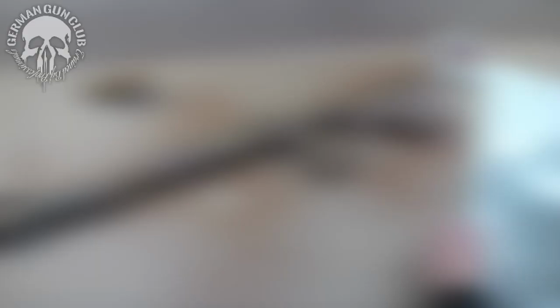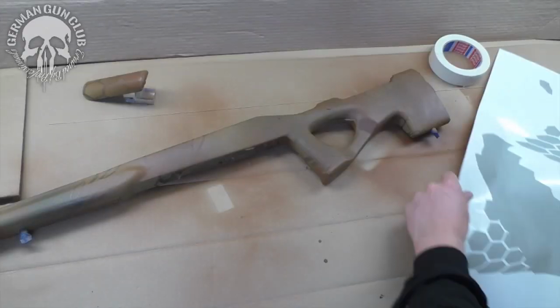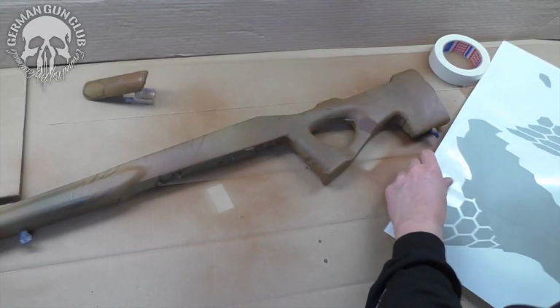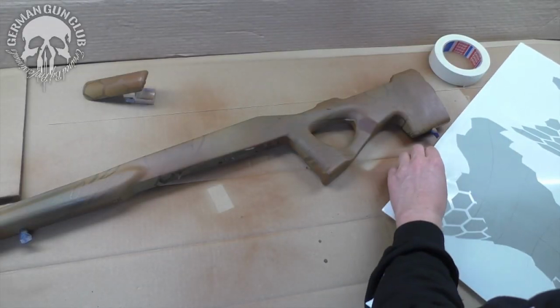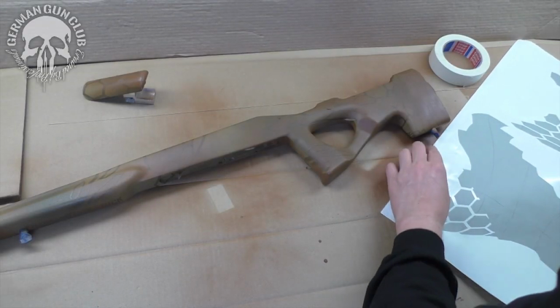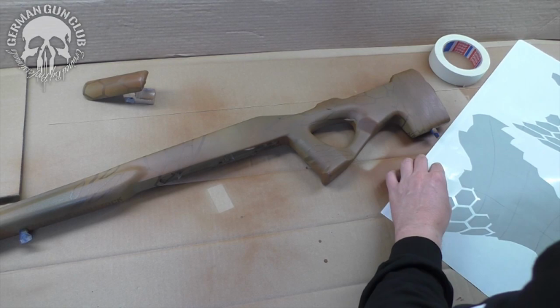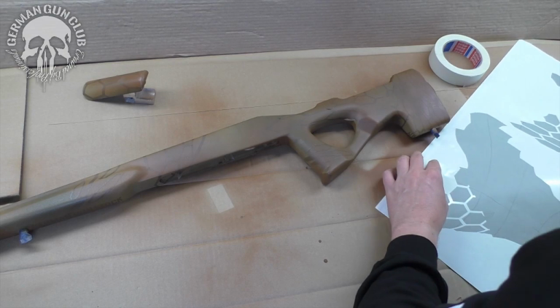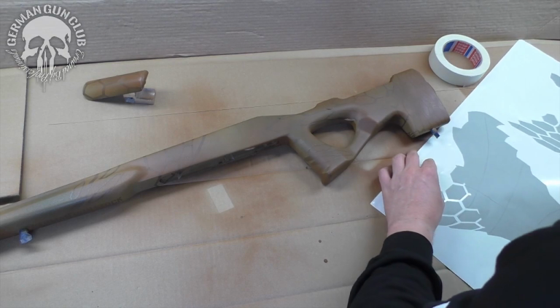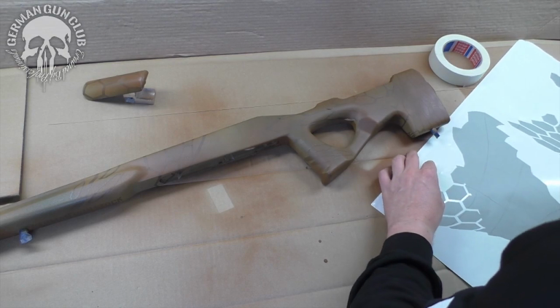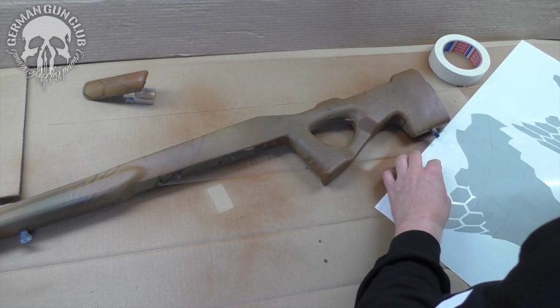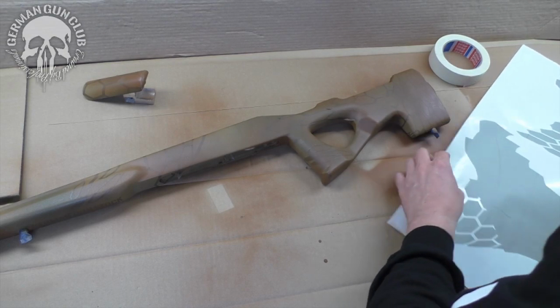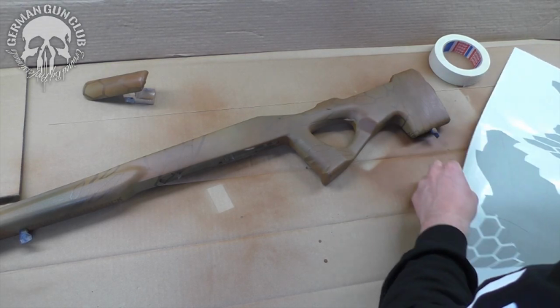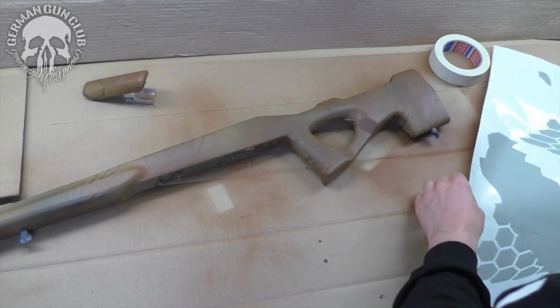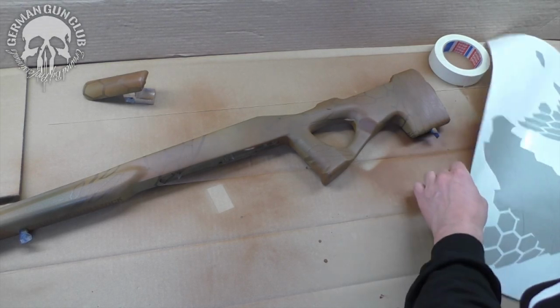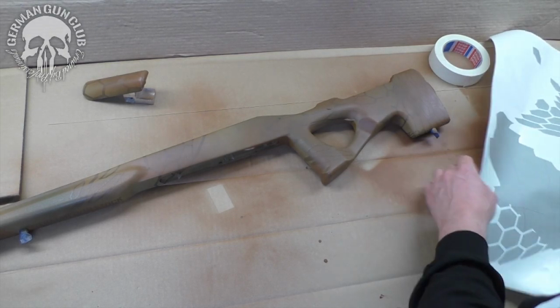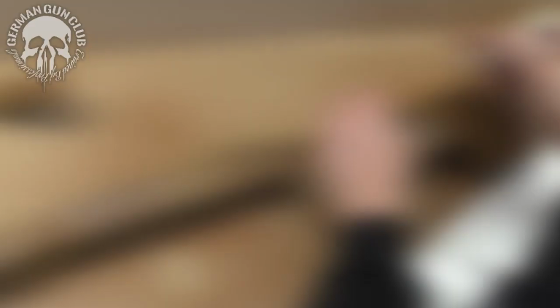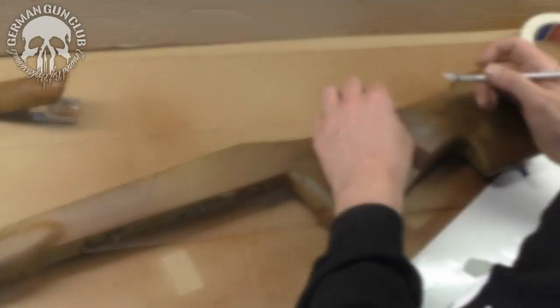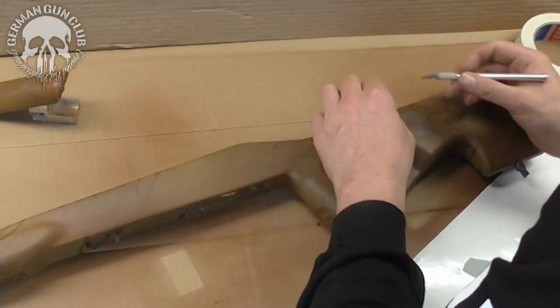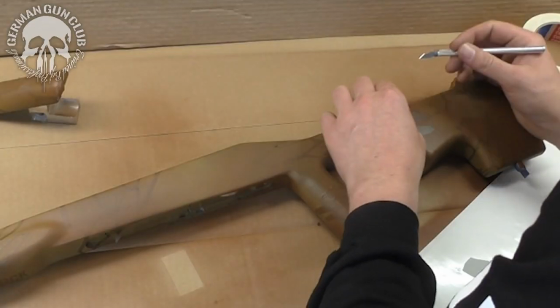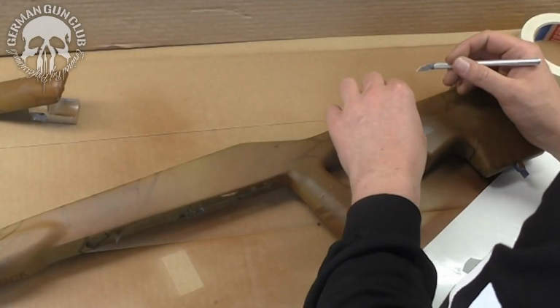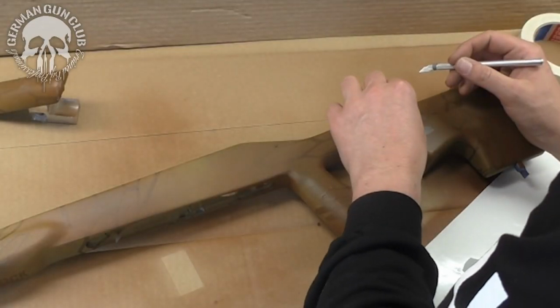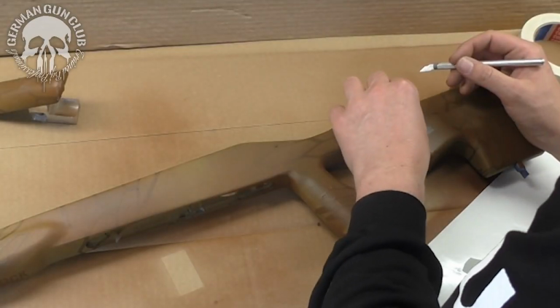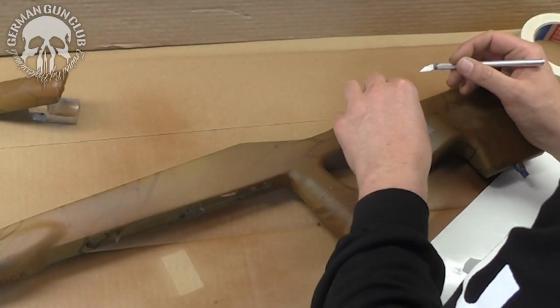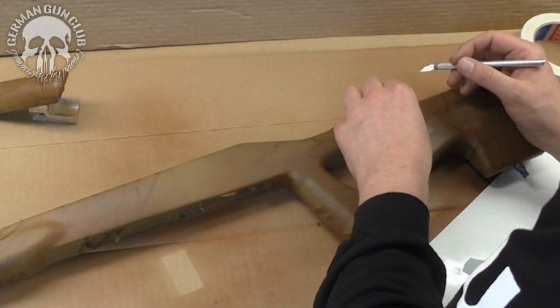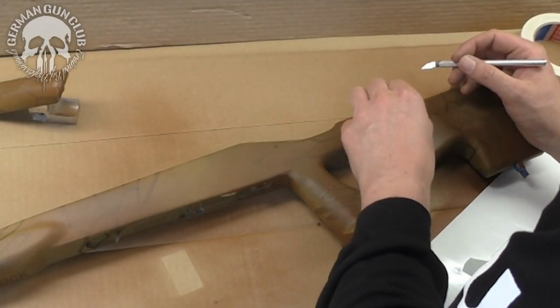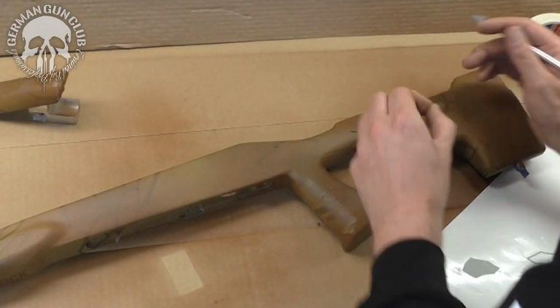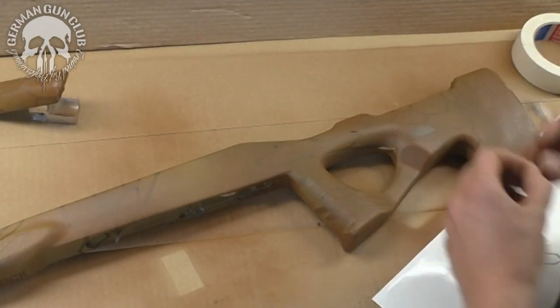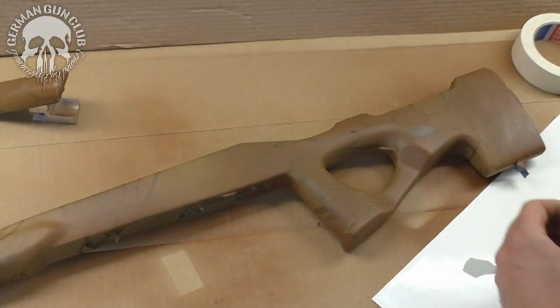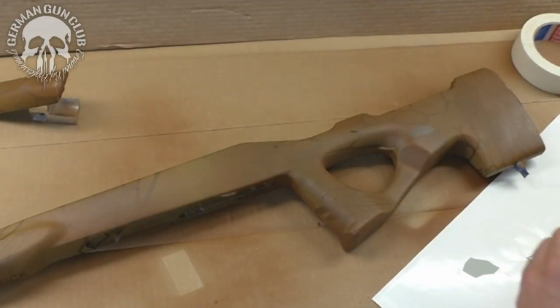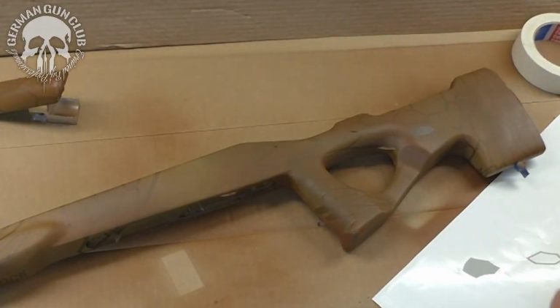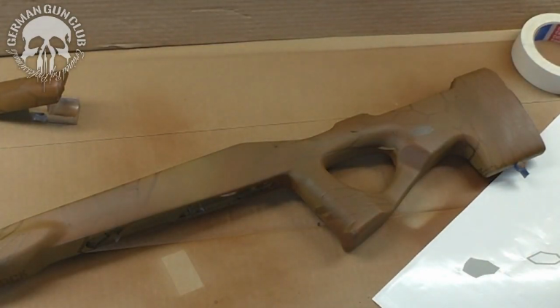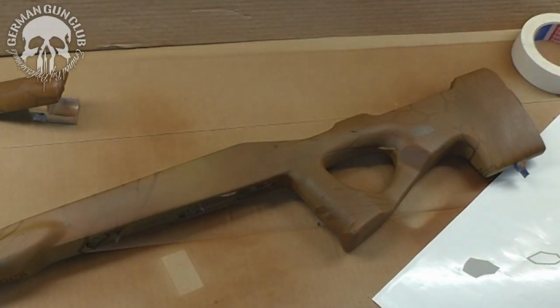After the first lacquer layer, we tape some more stencils.